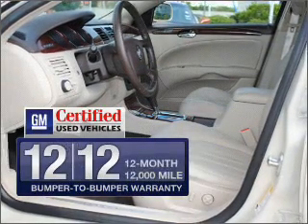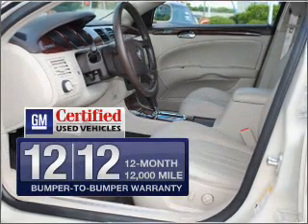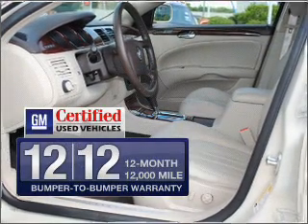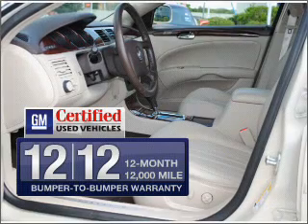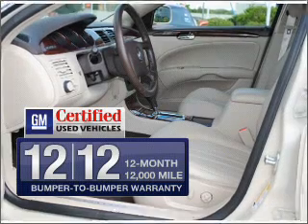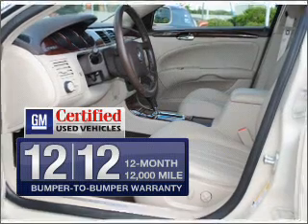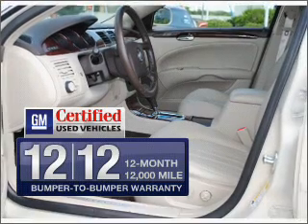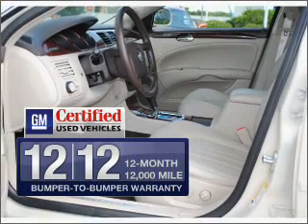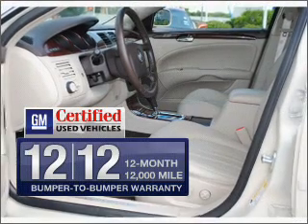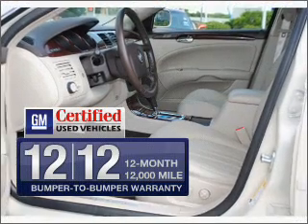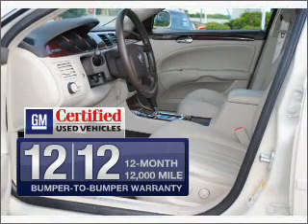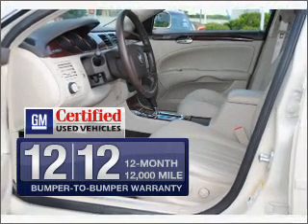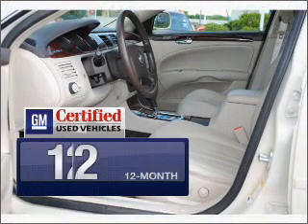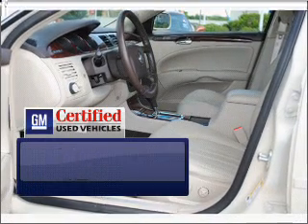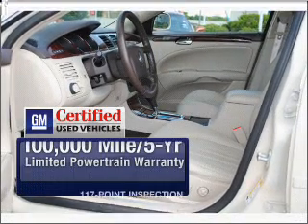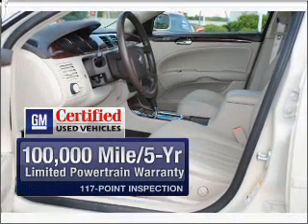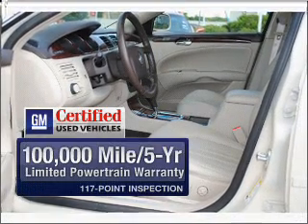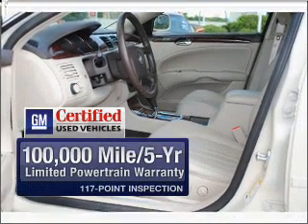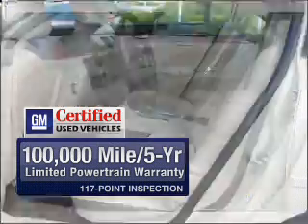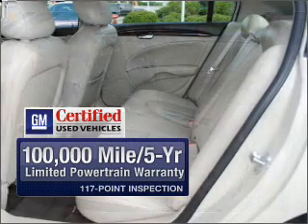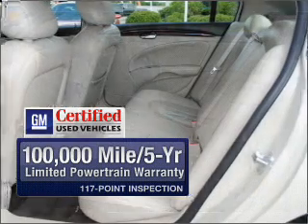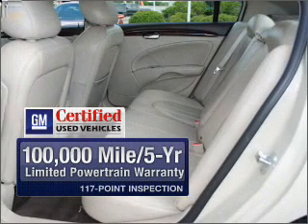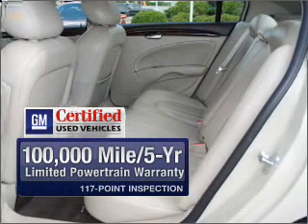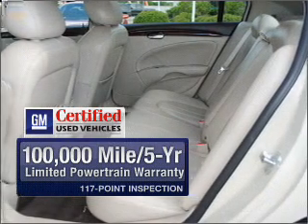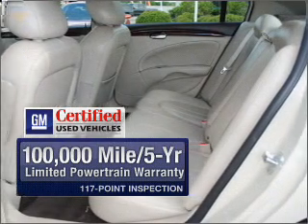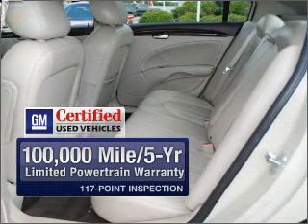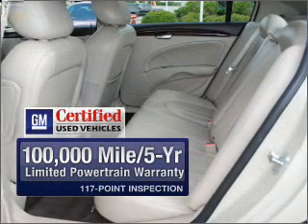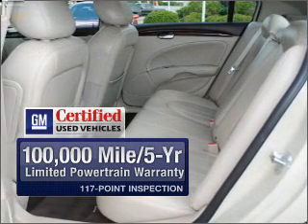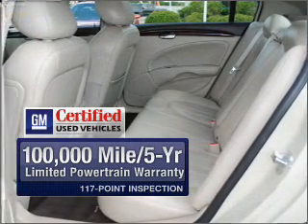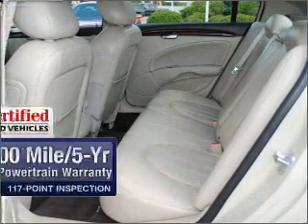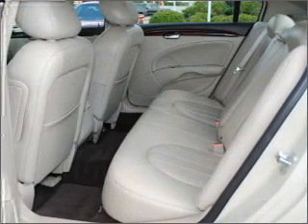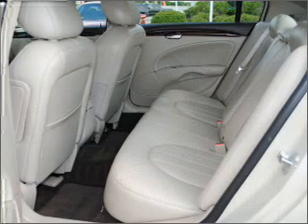GM Certified comes with a 100,000-mile powertrain limited warranty and a vehicle history report on this vehicle.